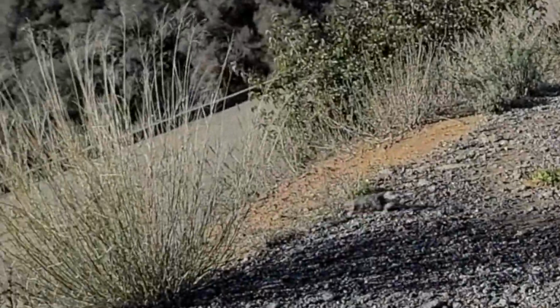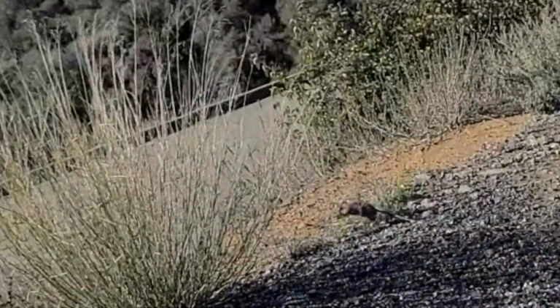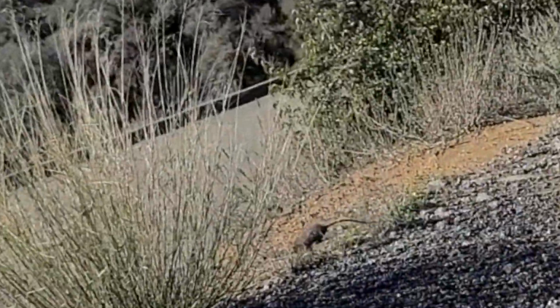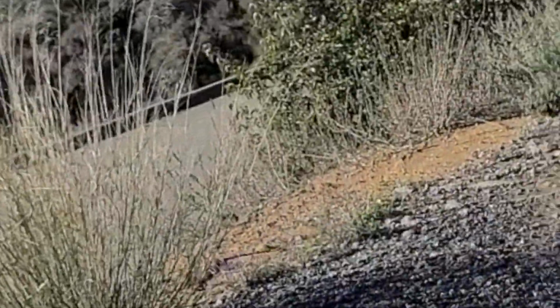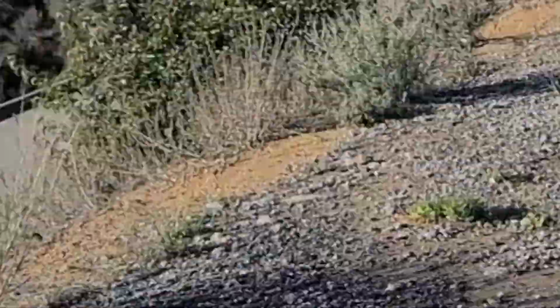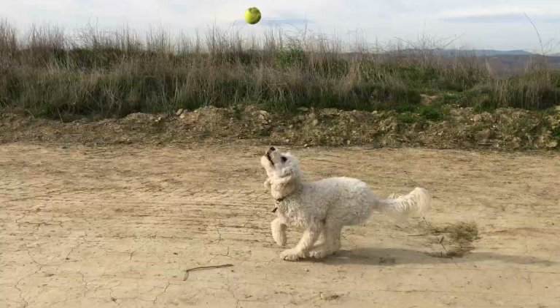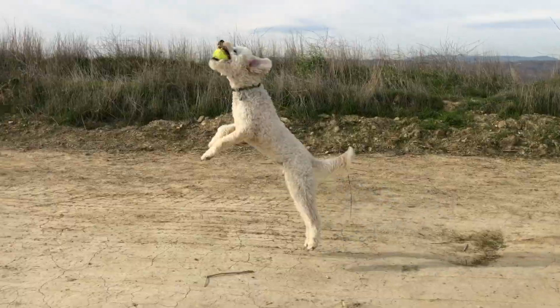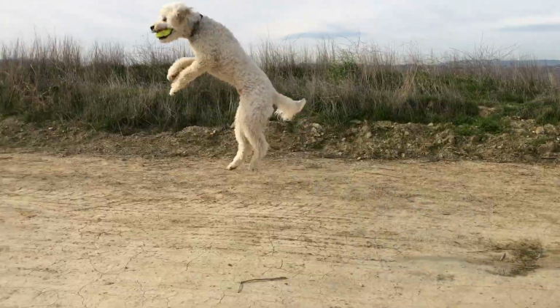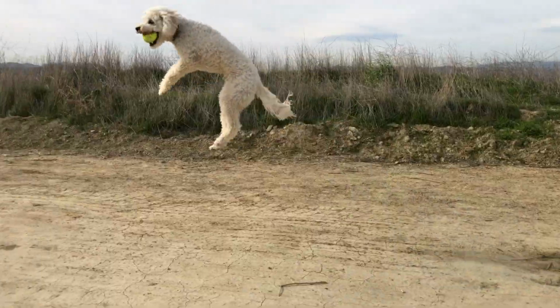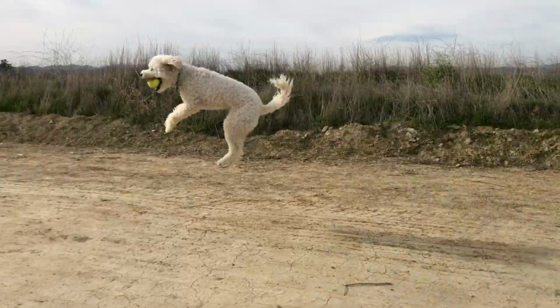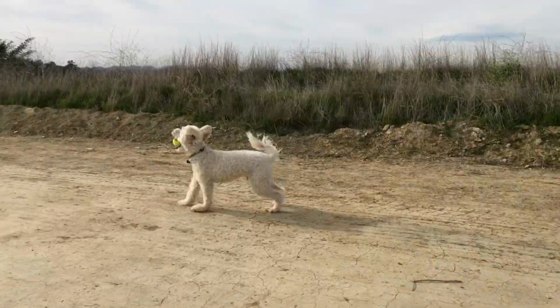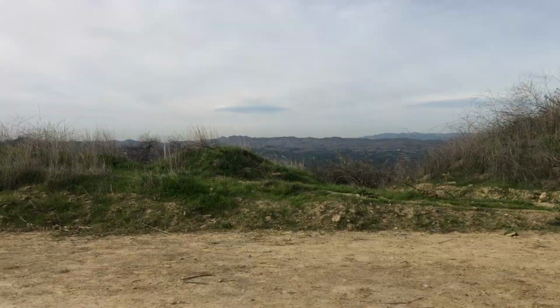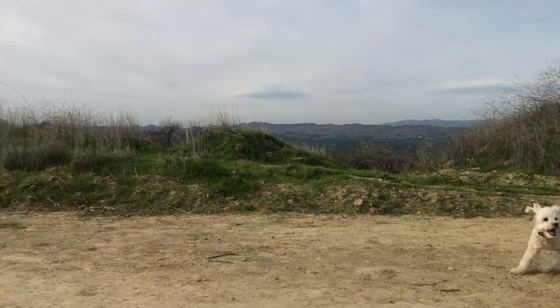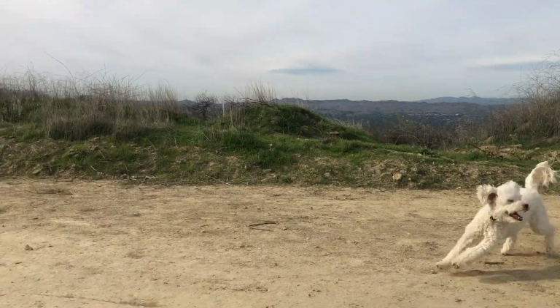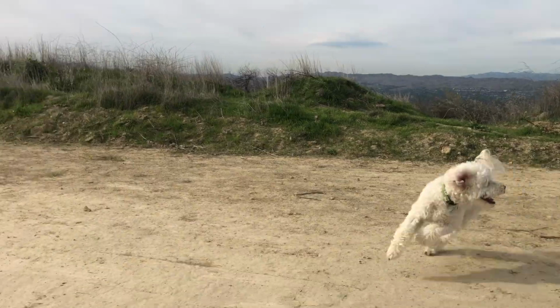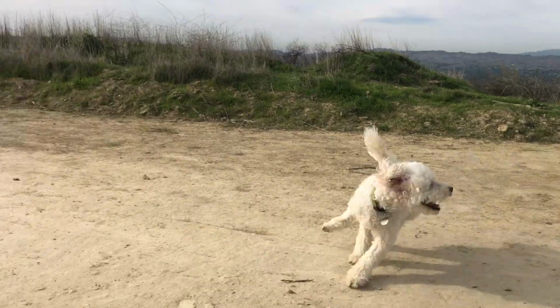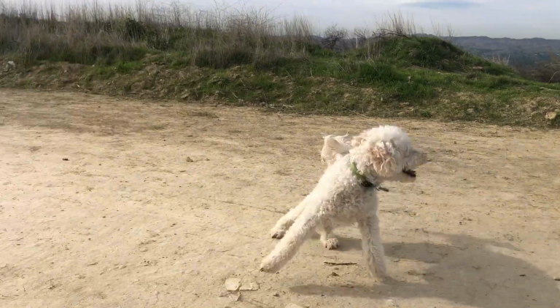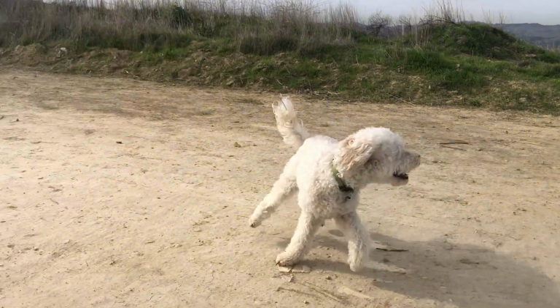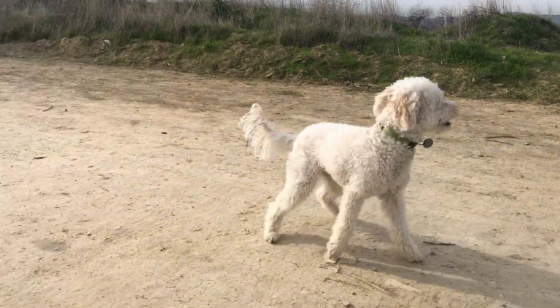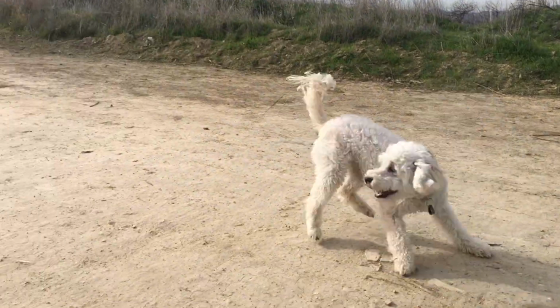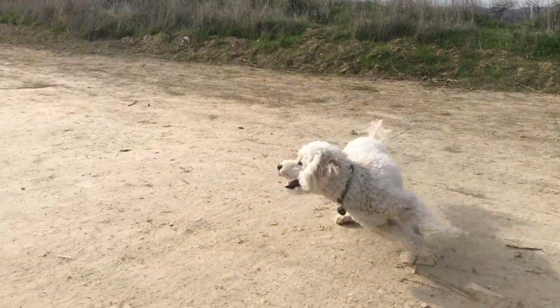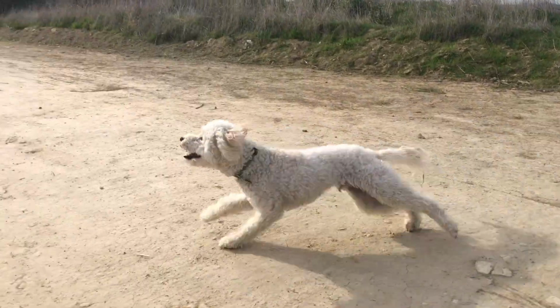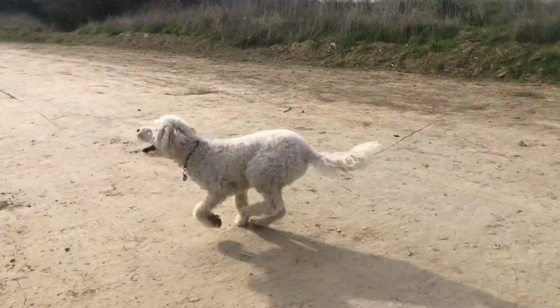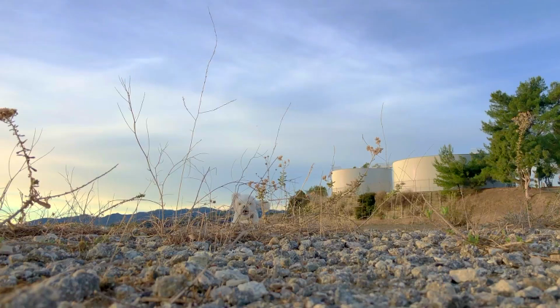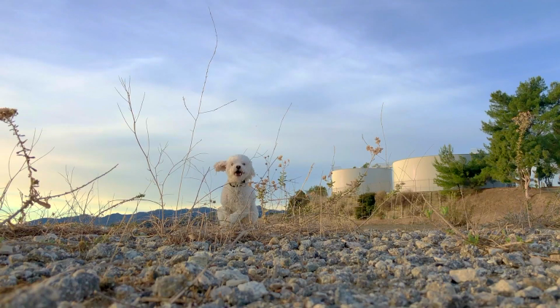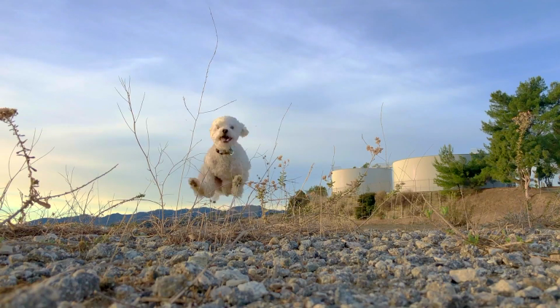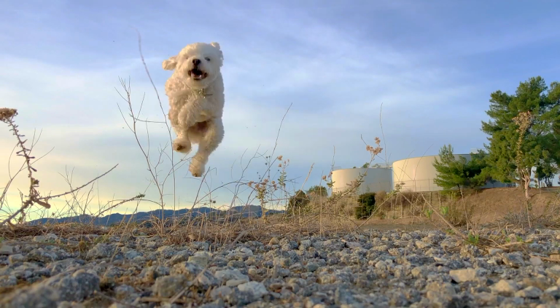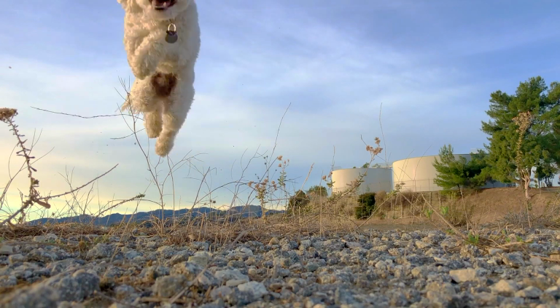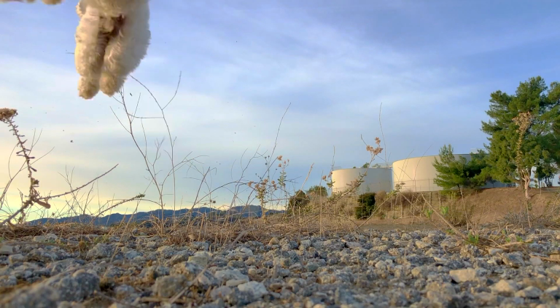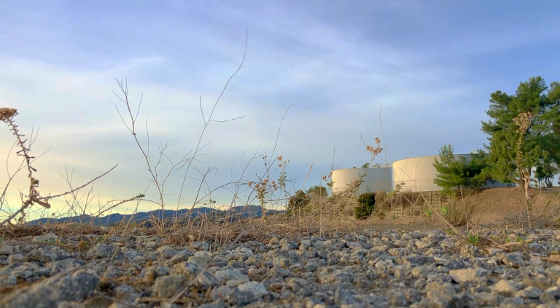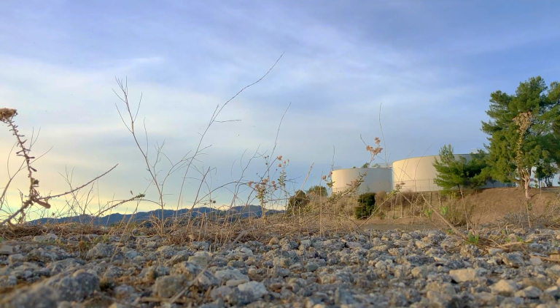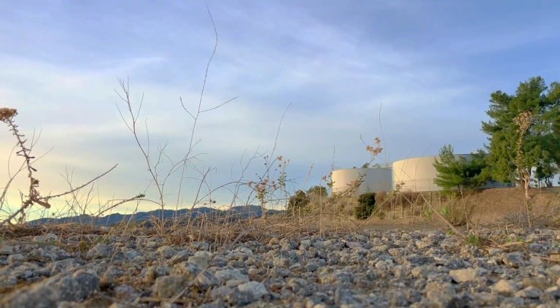I got my dog's stamp of approval. Another job done. No fuss.